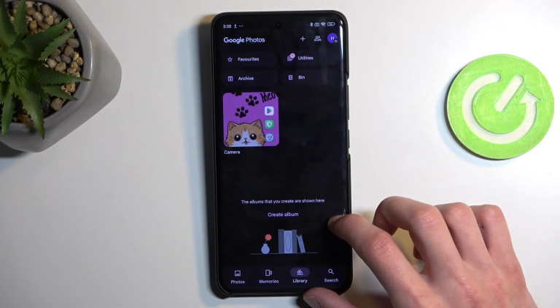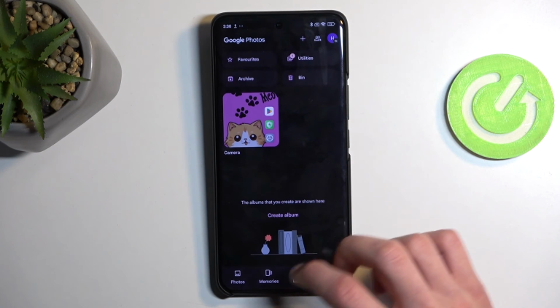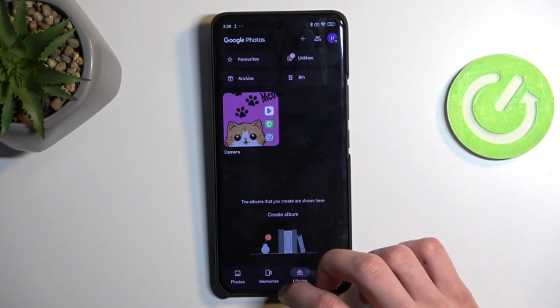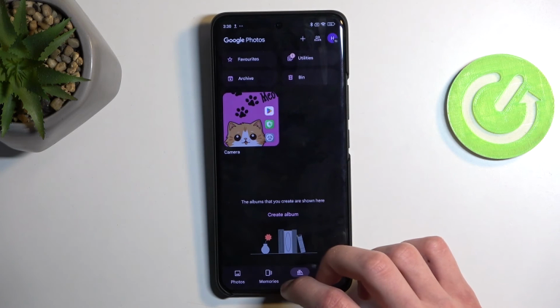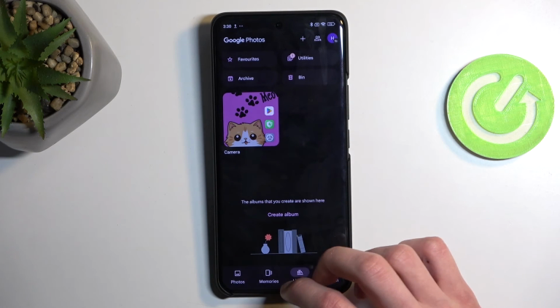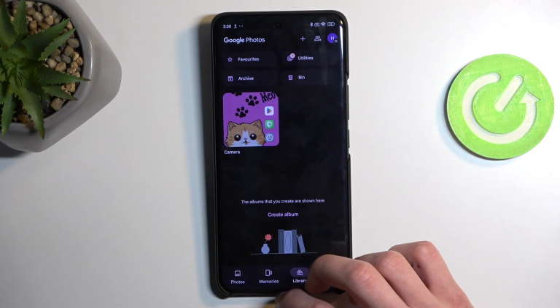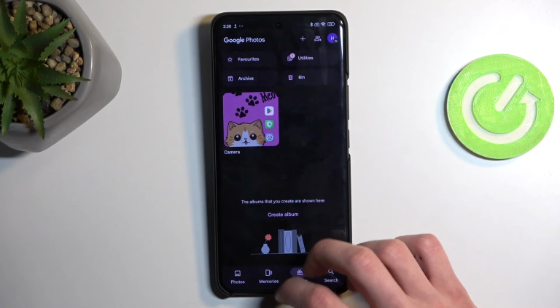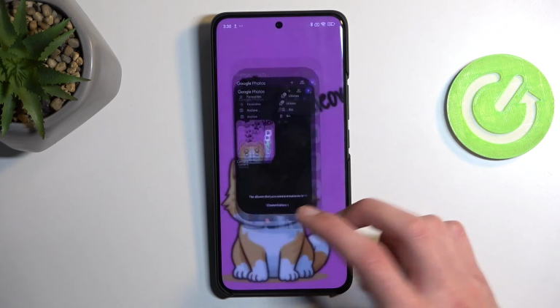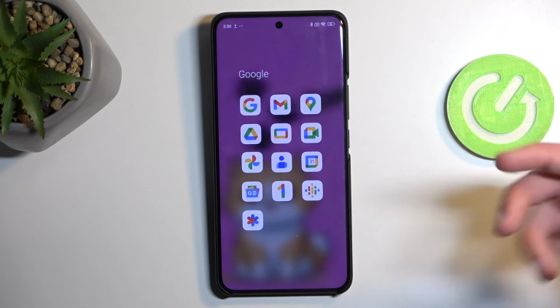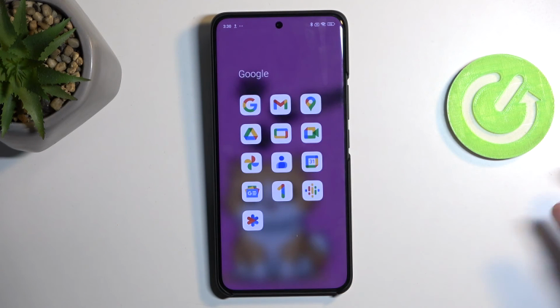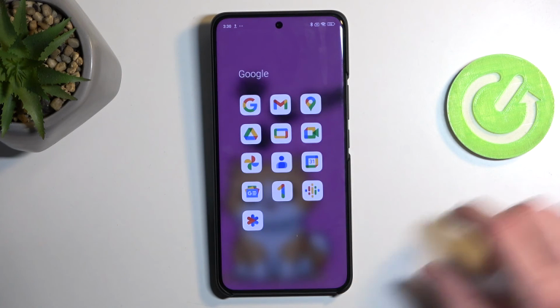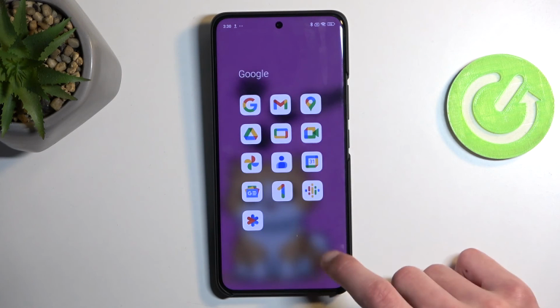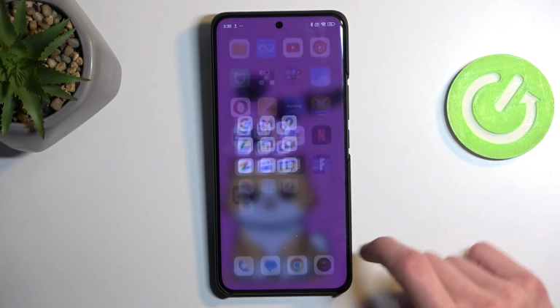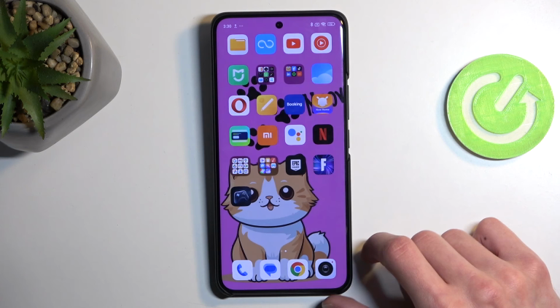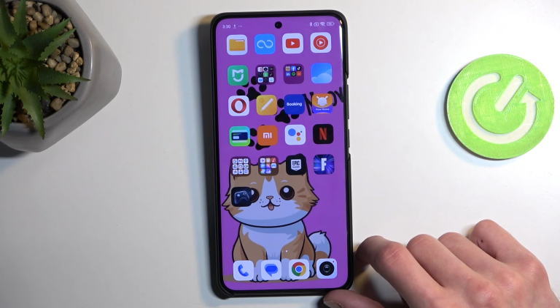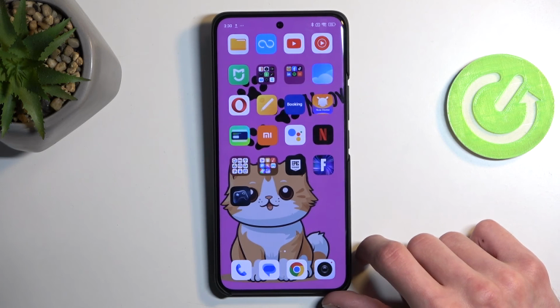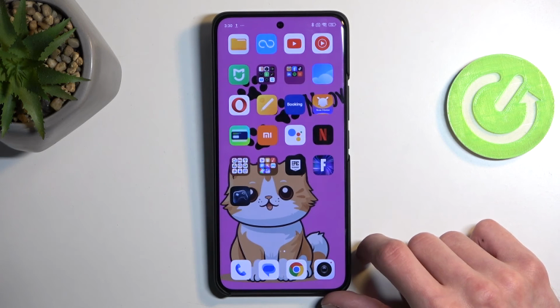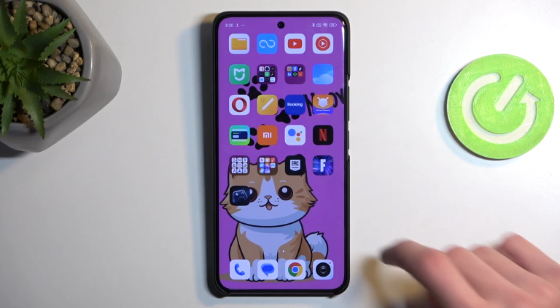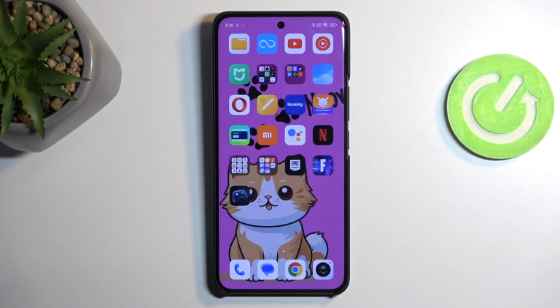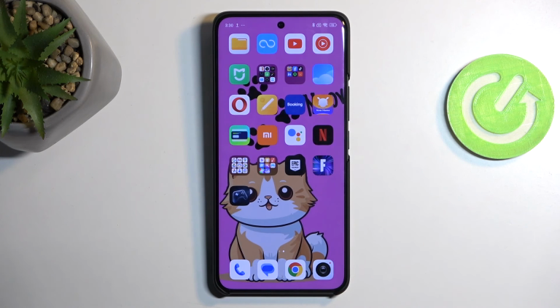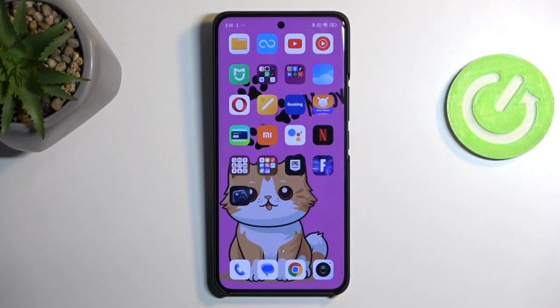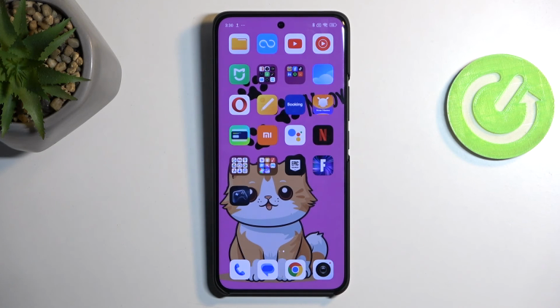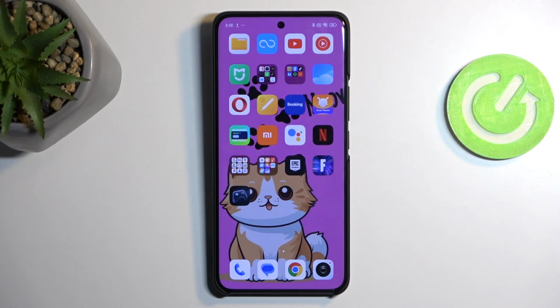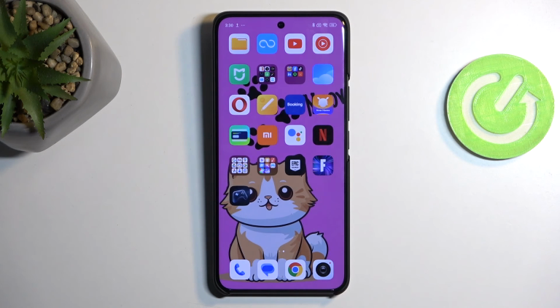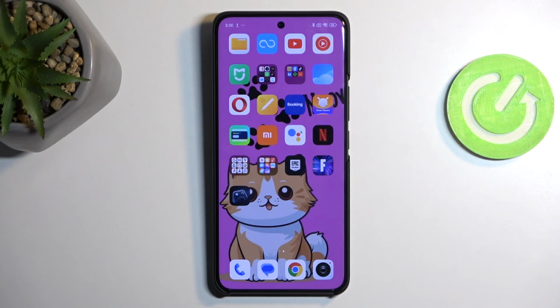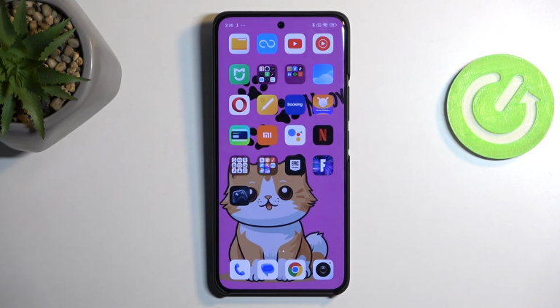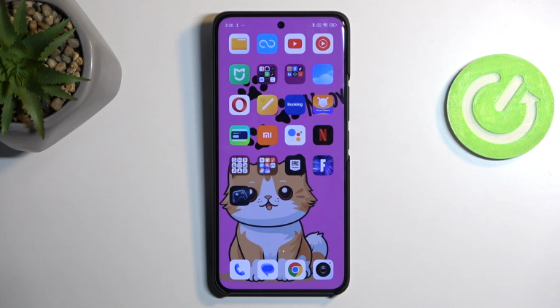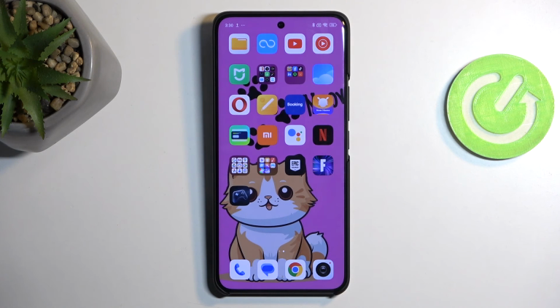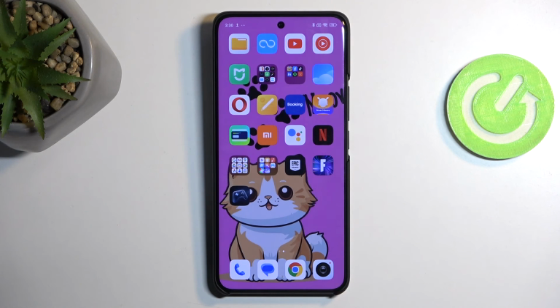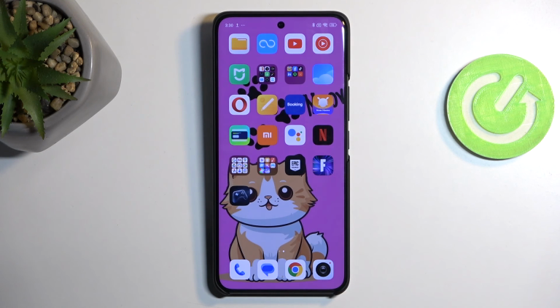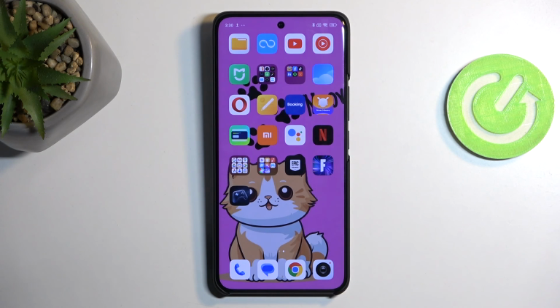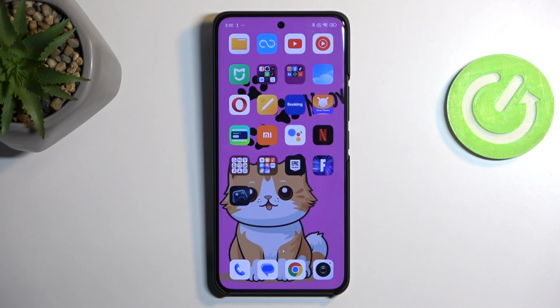In any case, that is how you would capture your screenshot. If you found this helpful don't forget to hit like, subscribe, and thanks for watching.